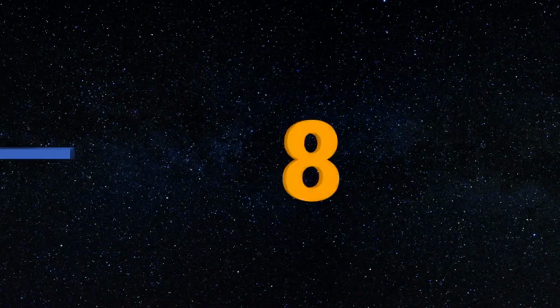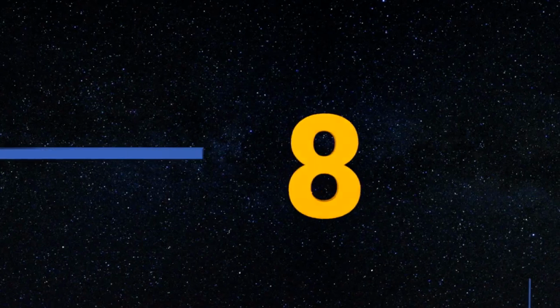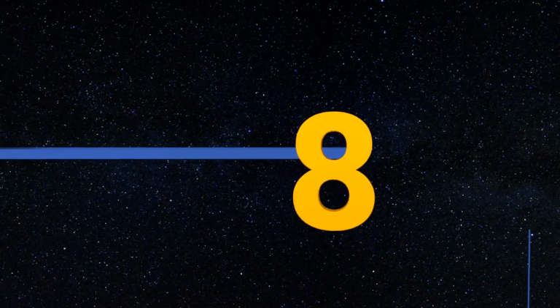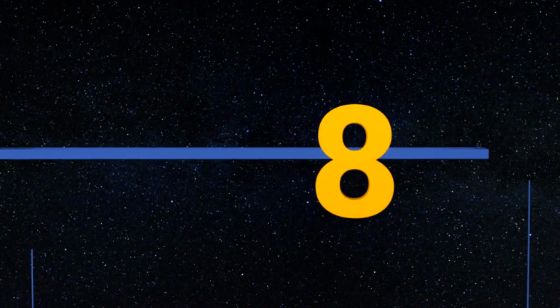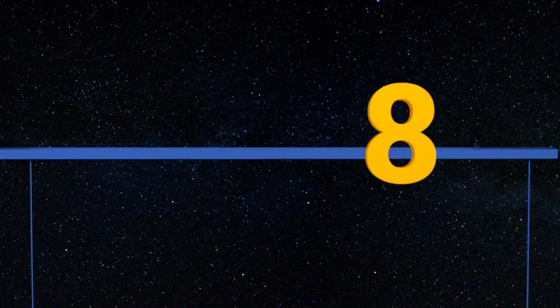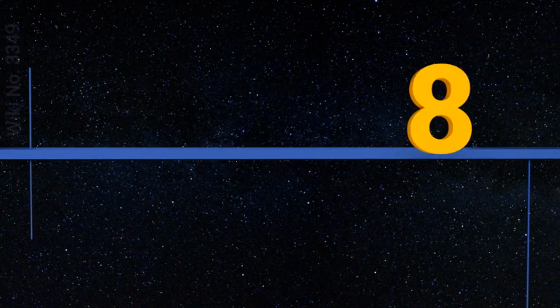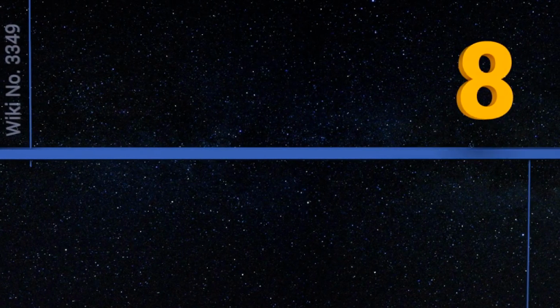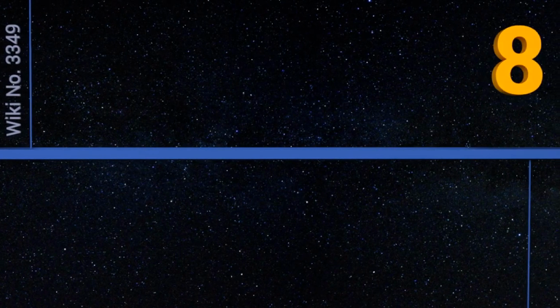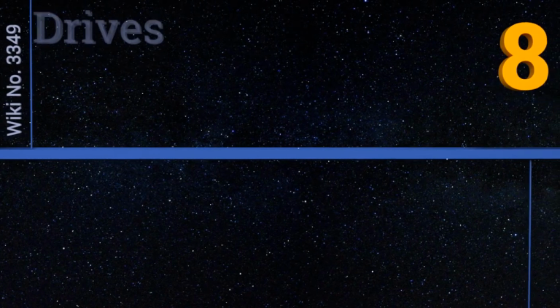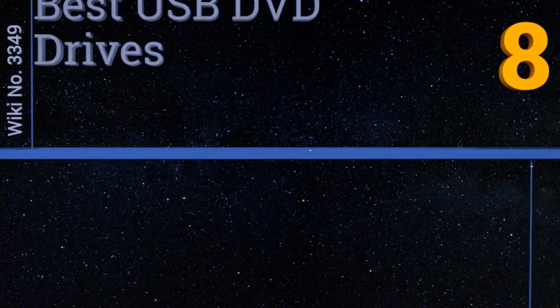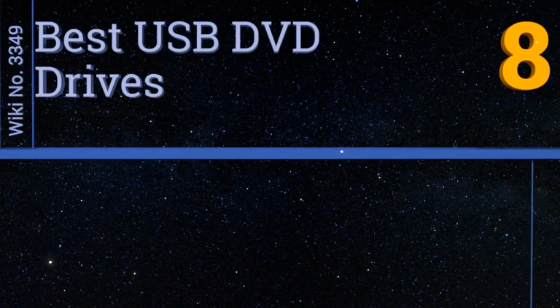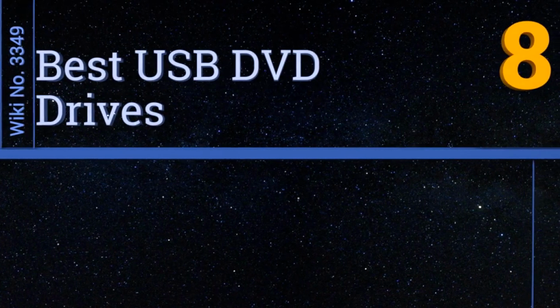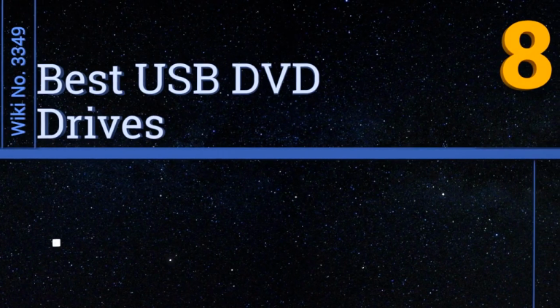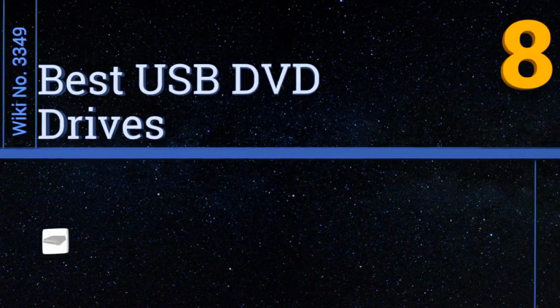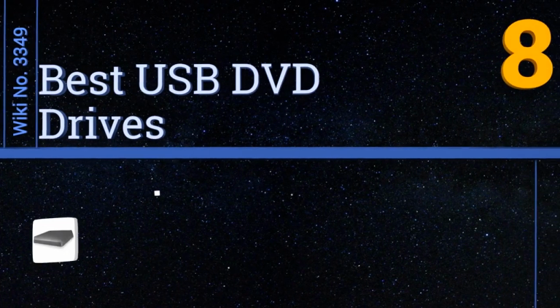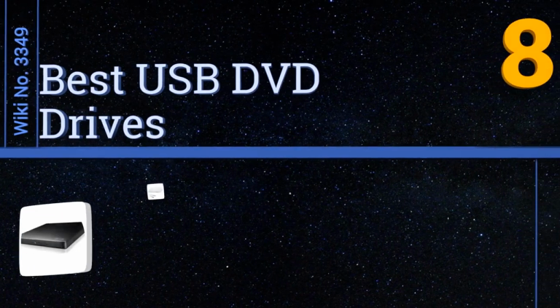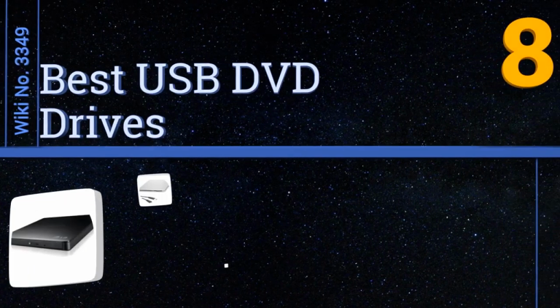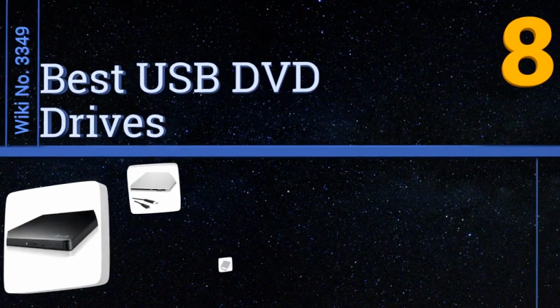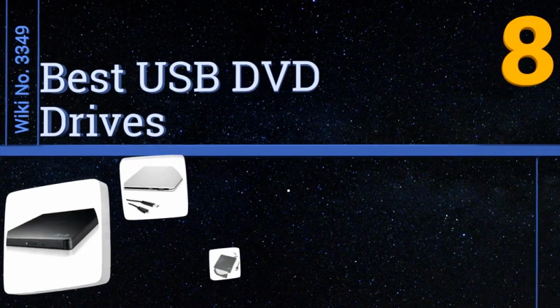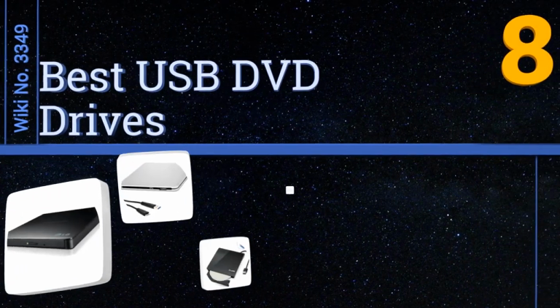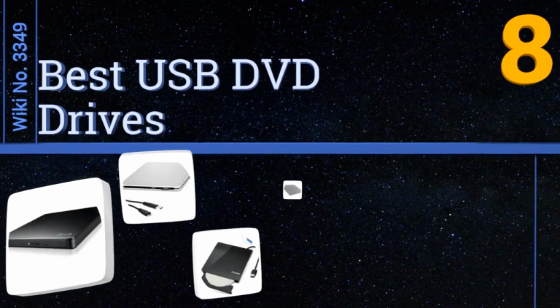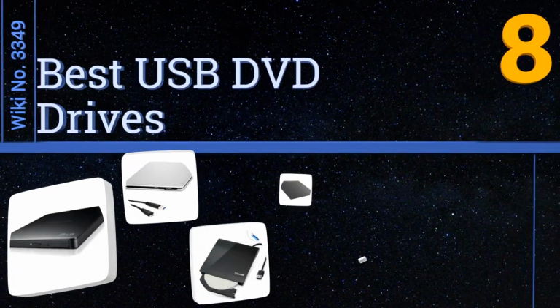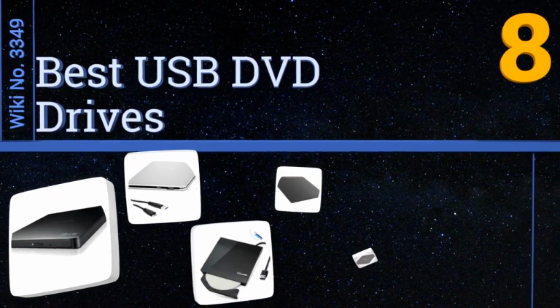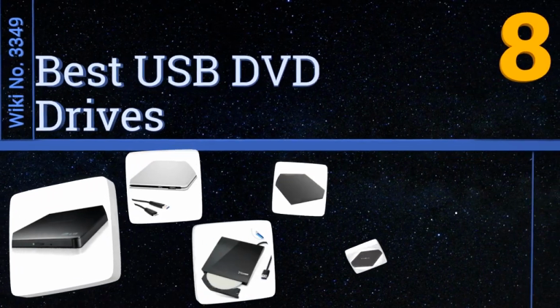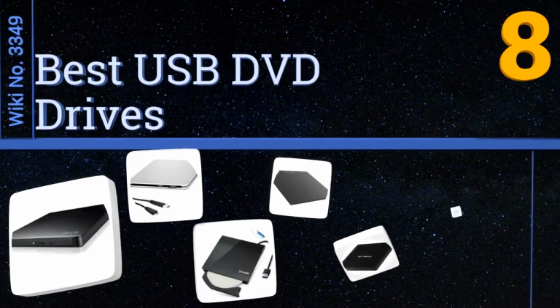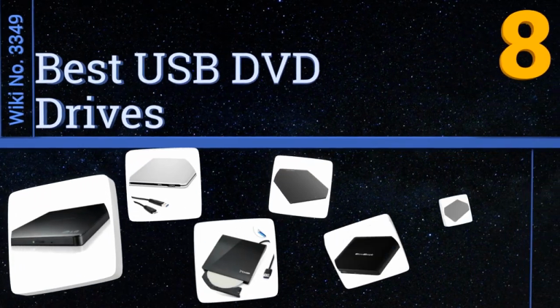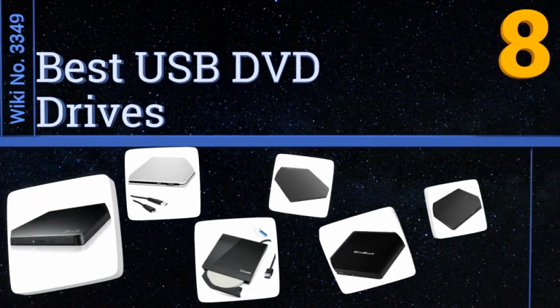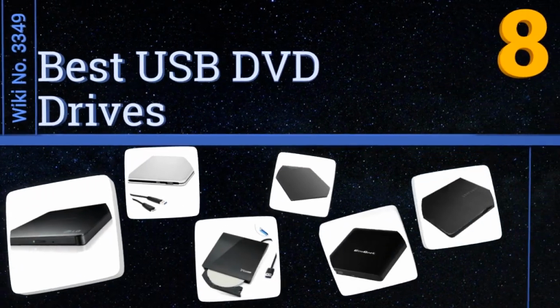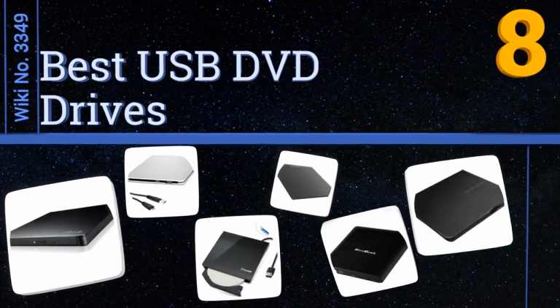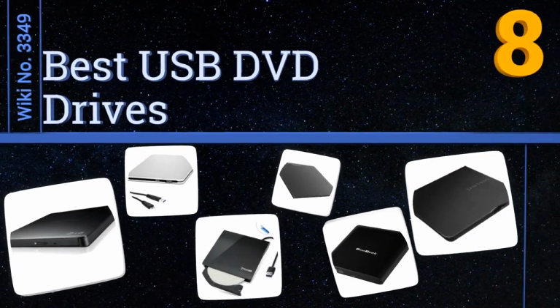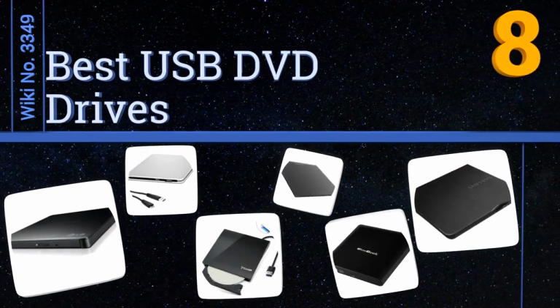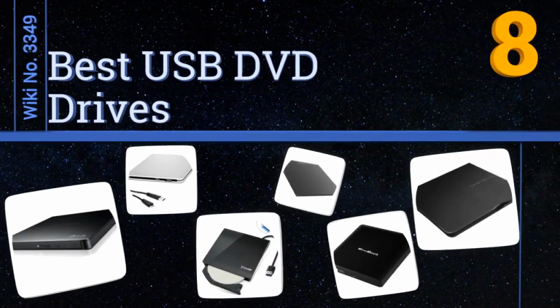EasyVid presents the eight best USB DVD drives. Let's get started with the list.